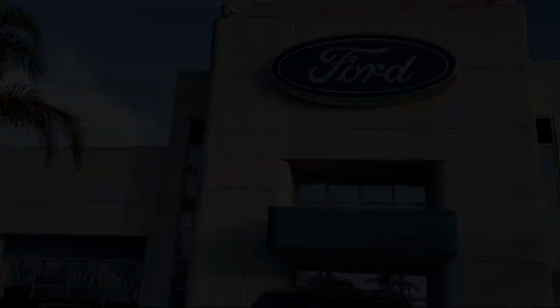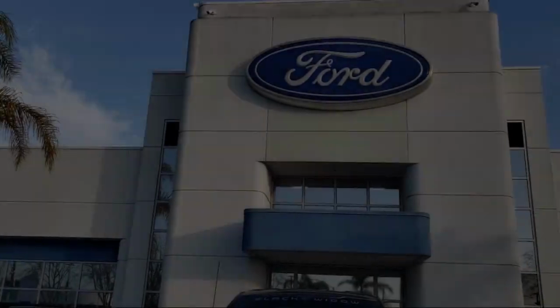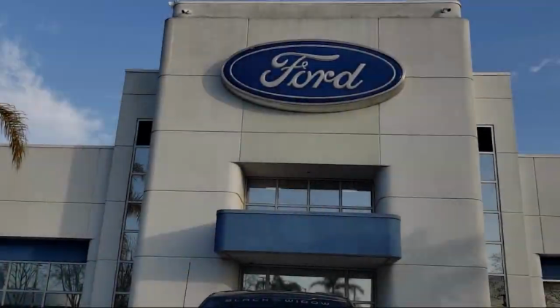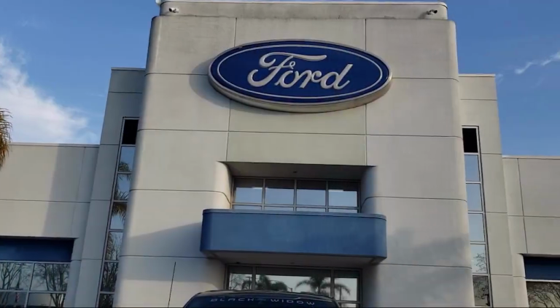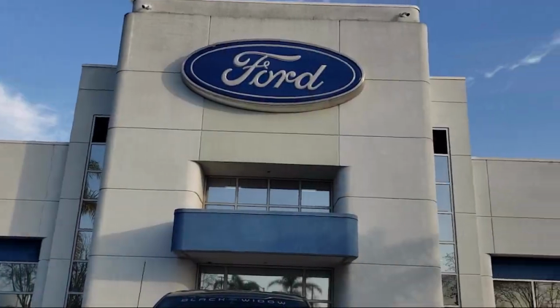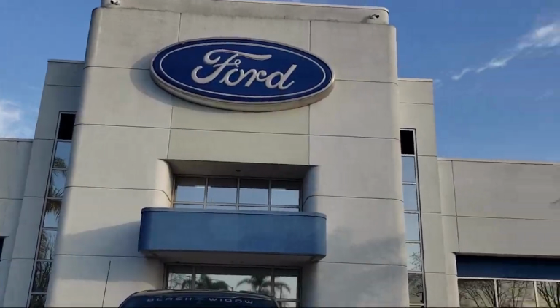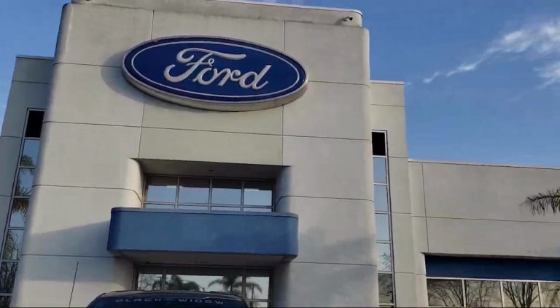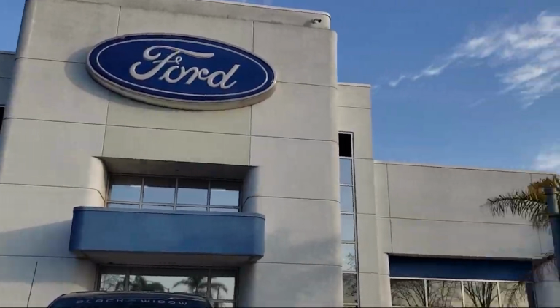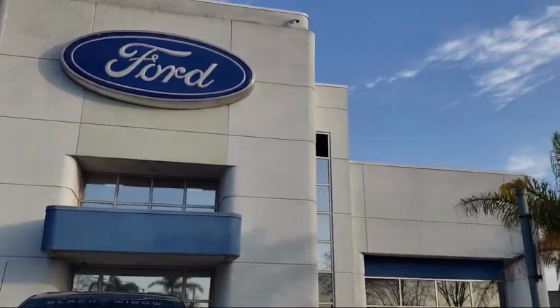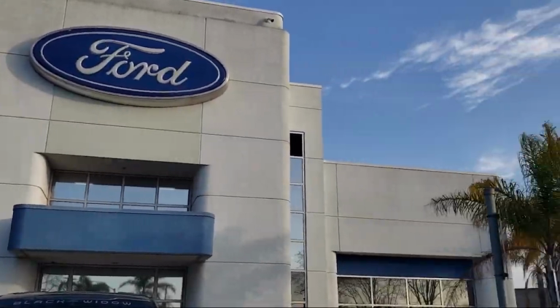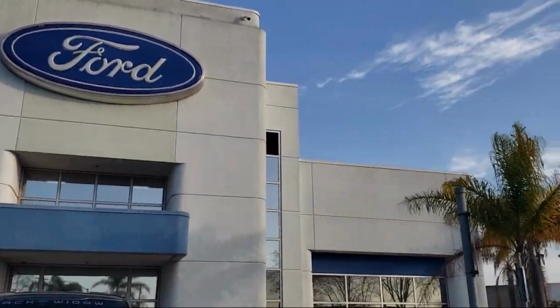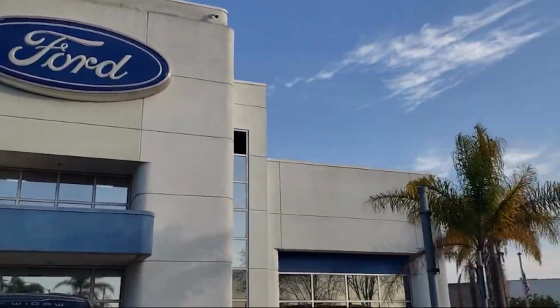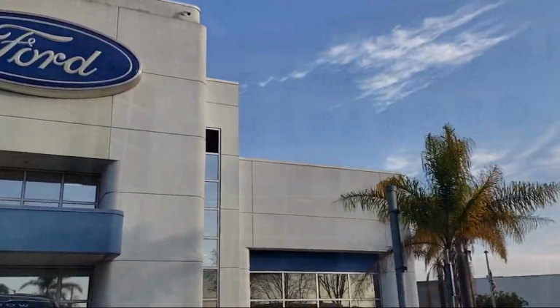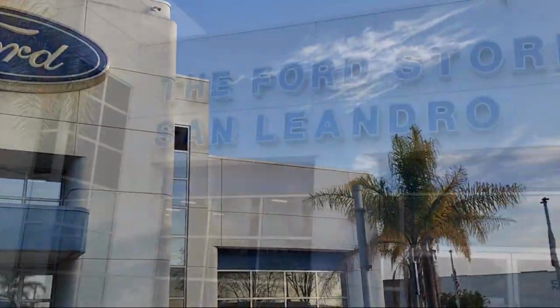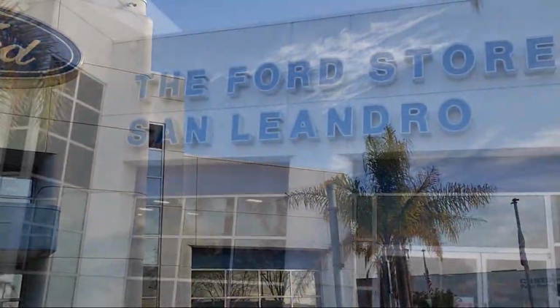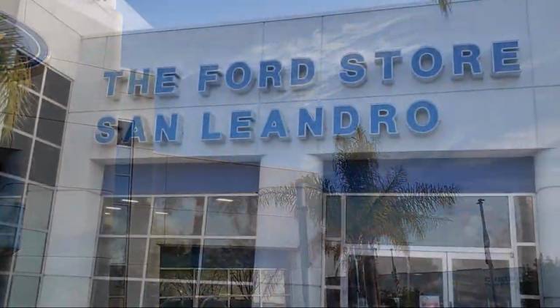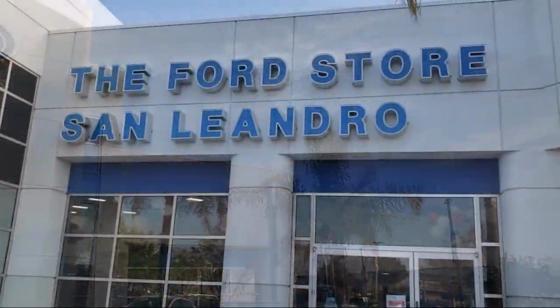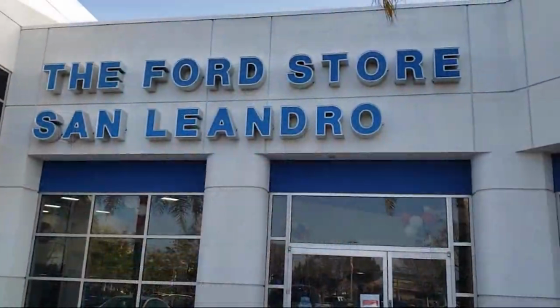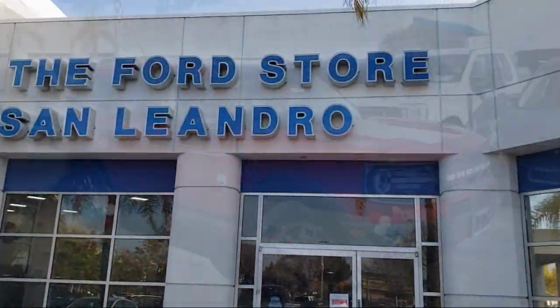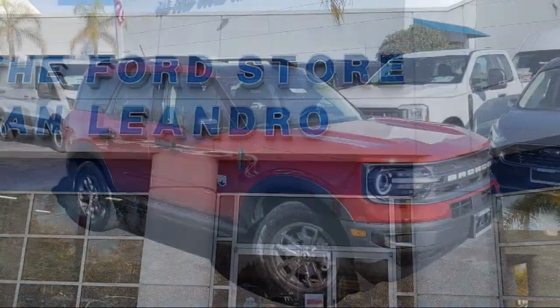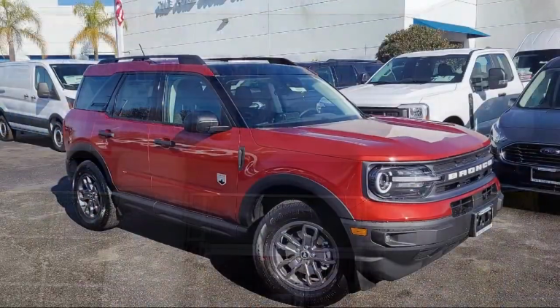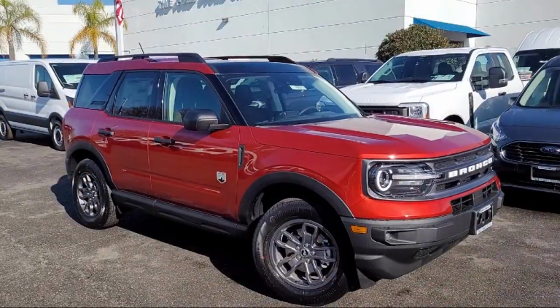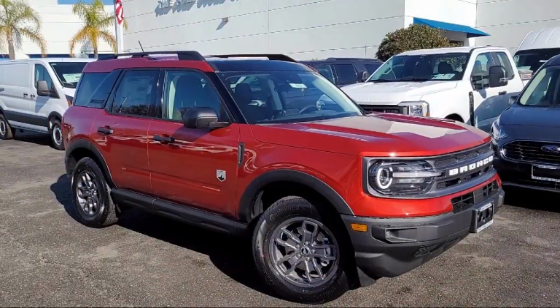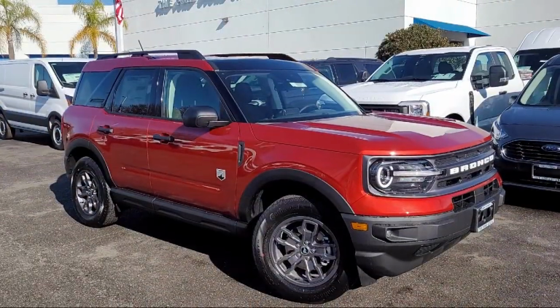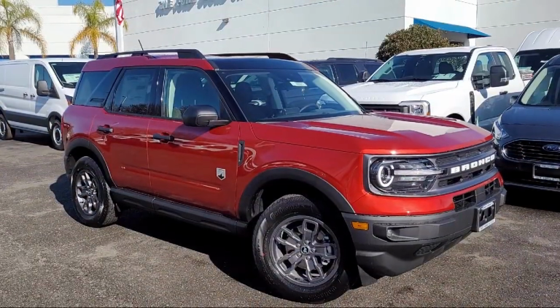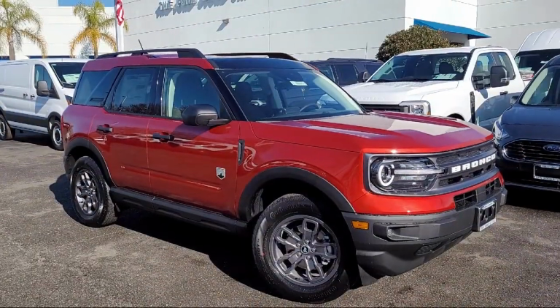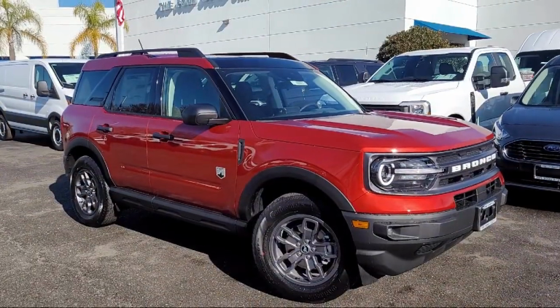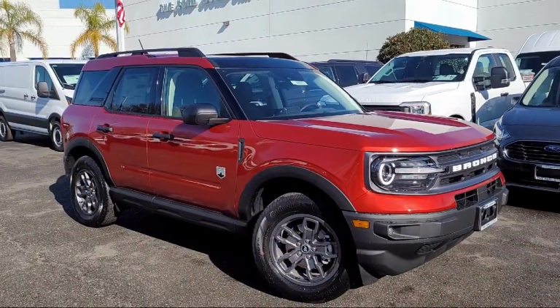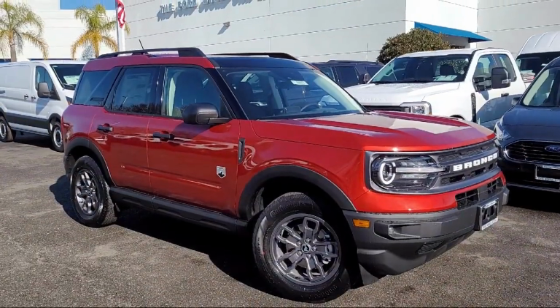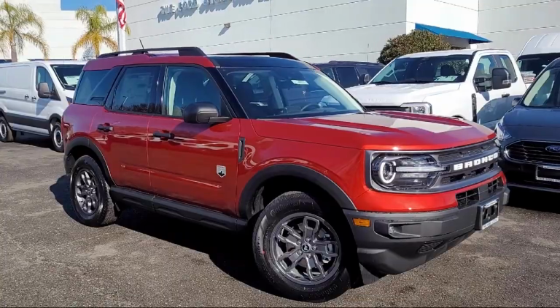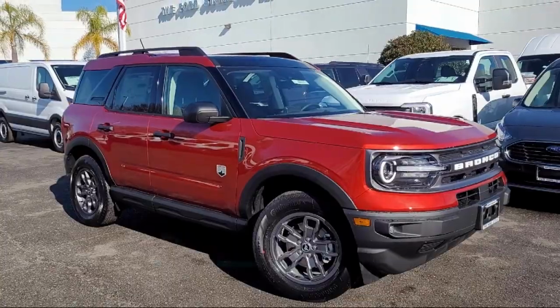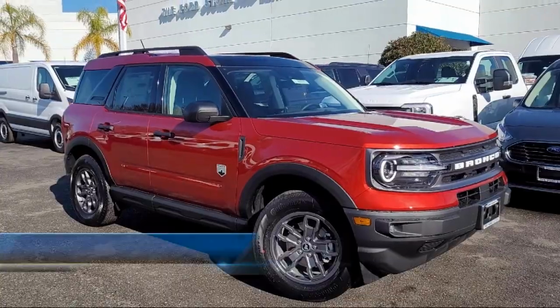Welcome to the Ford Store, San Leandro. Here's a look at another one of our great vehicles for sale.